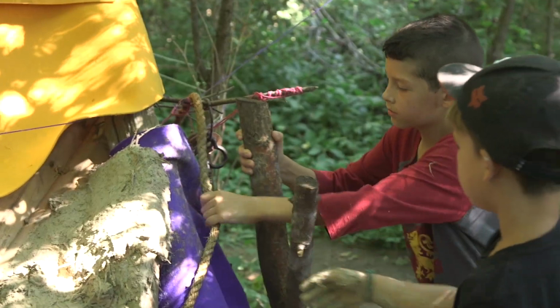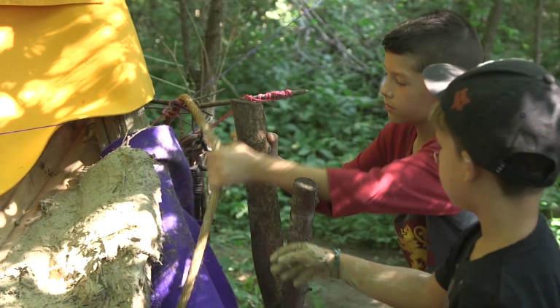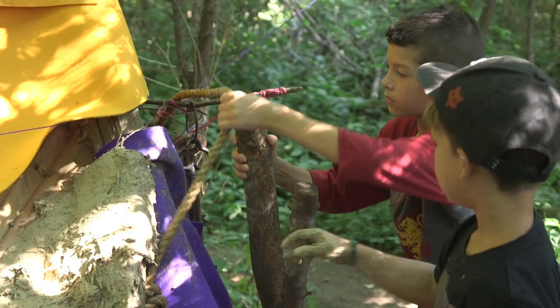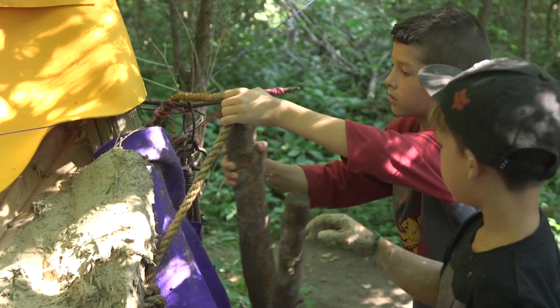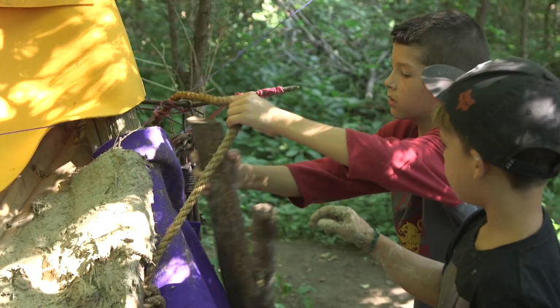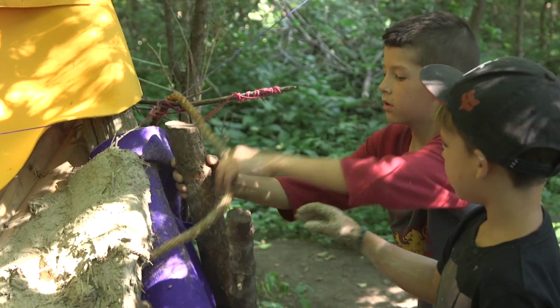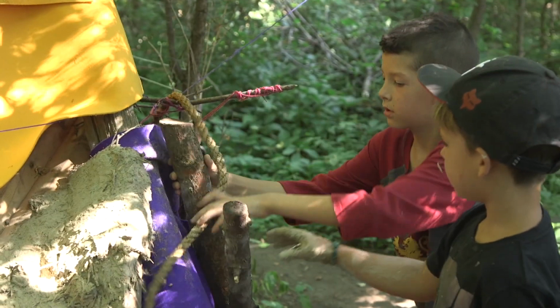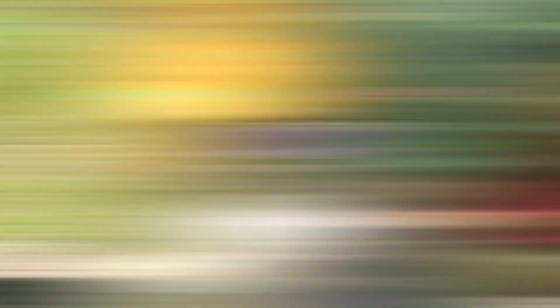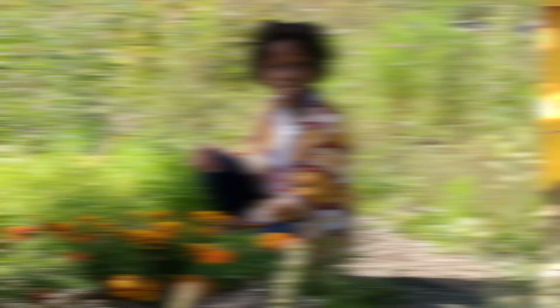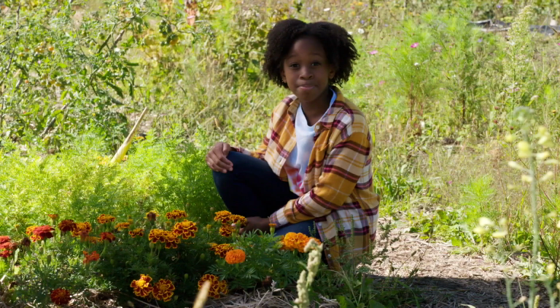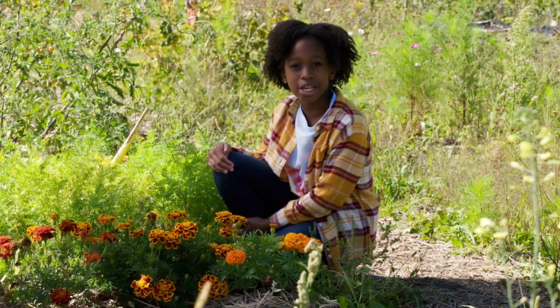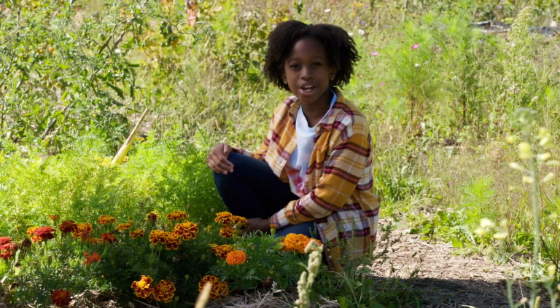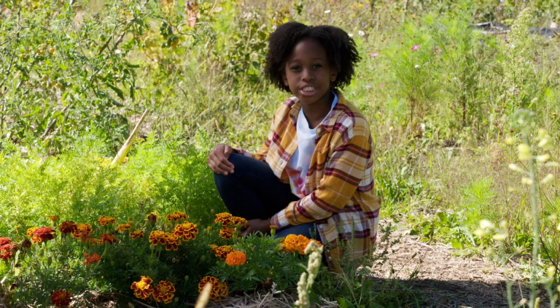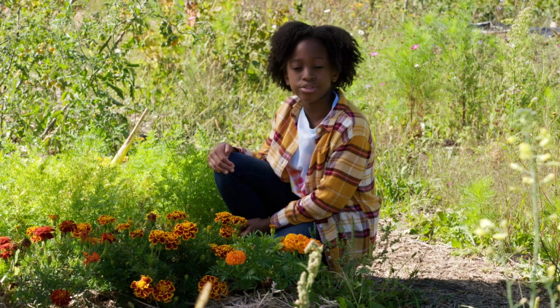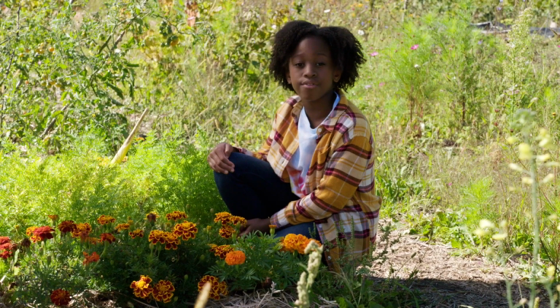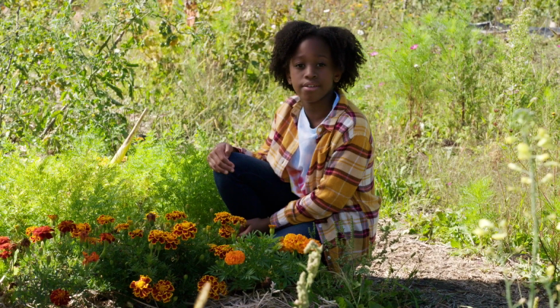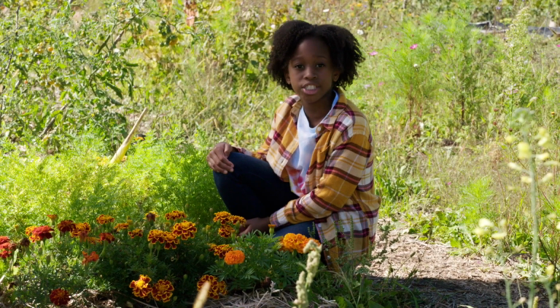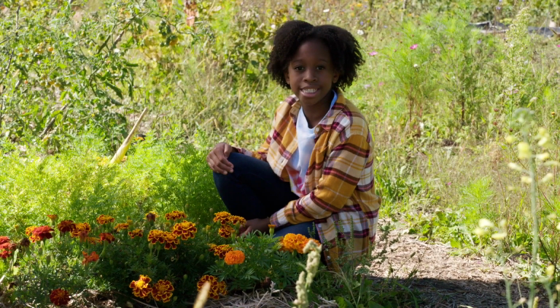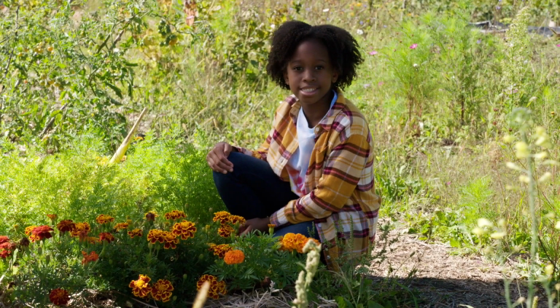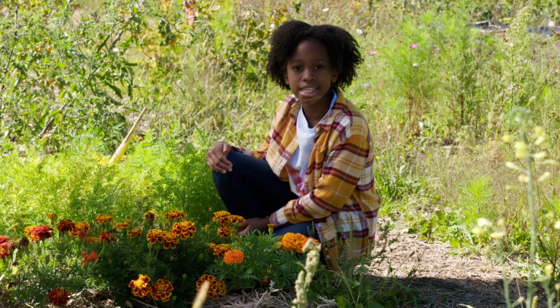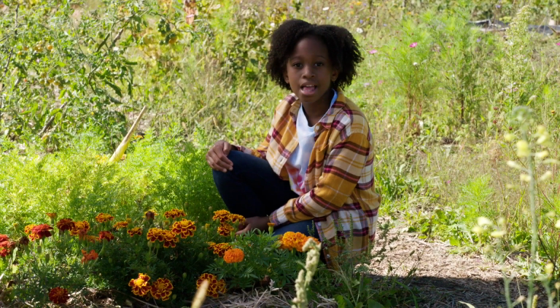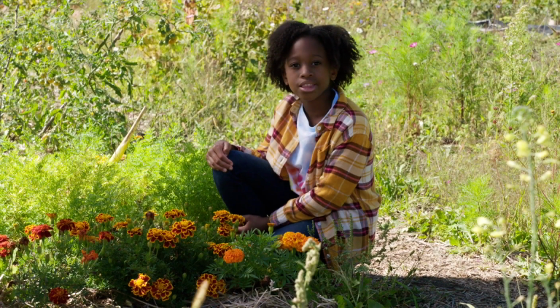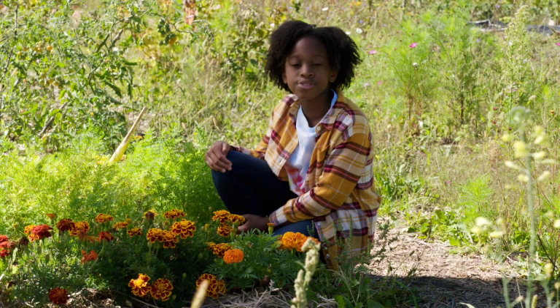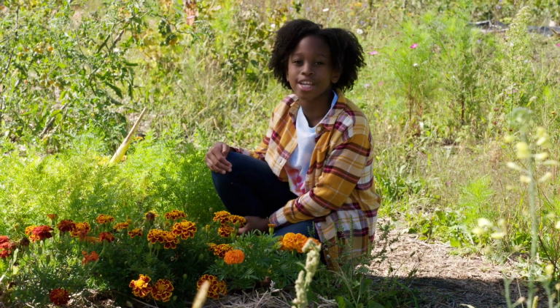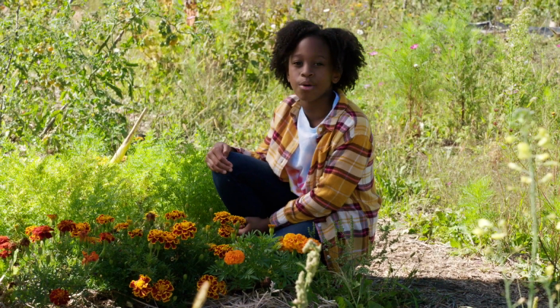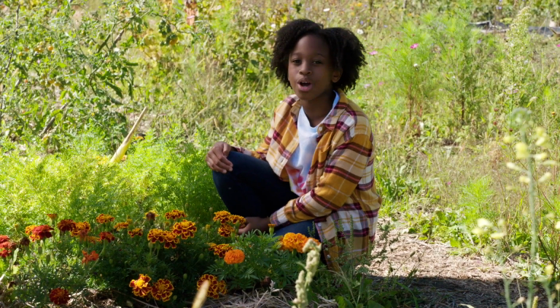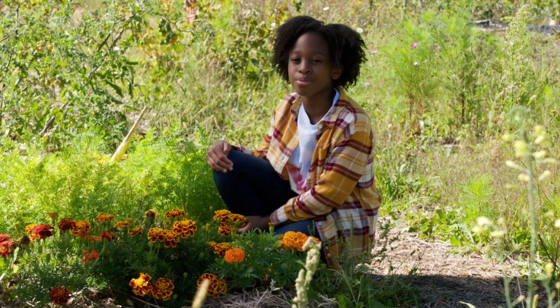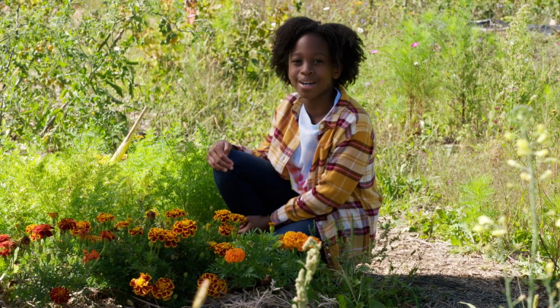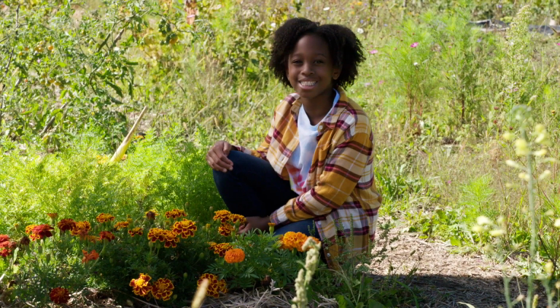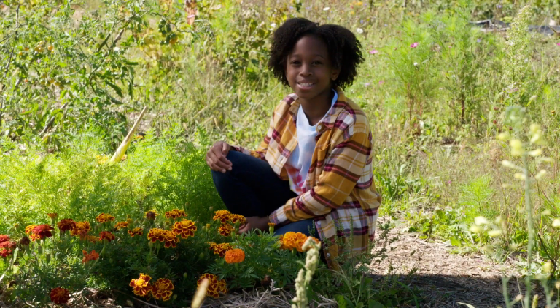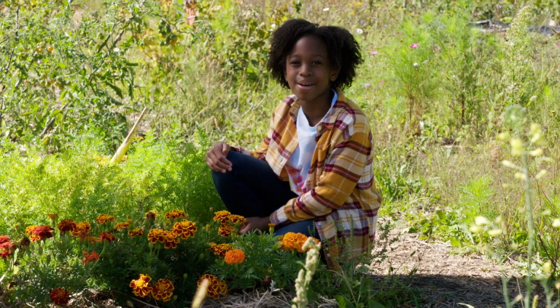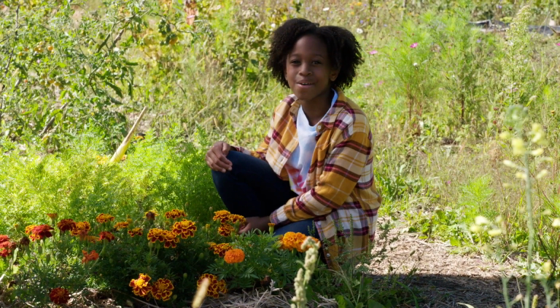Today we're asking: what's a bee got to do with your favorite jeans? Let's find out what all the buzz is about.